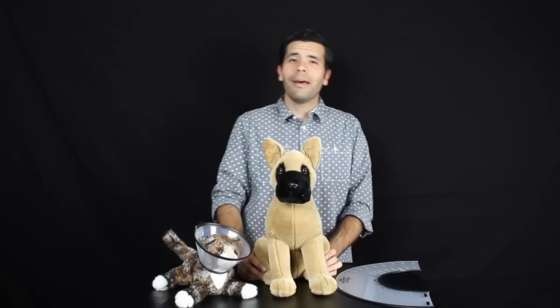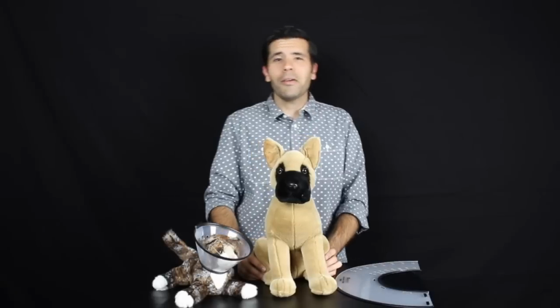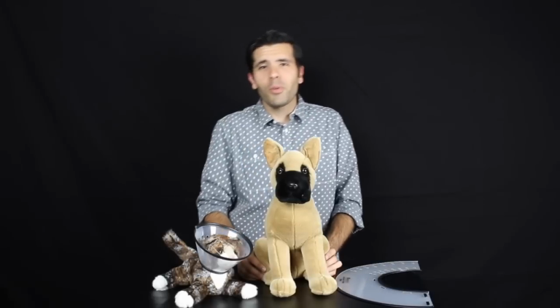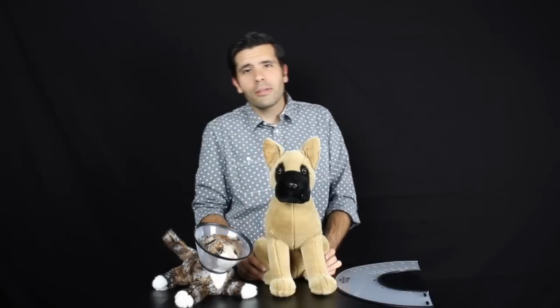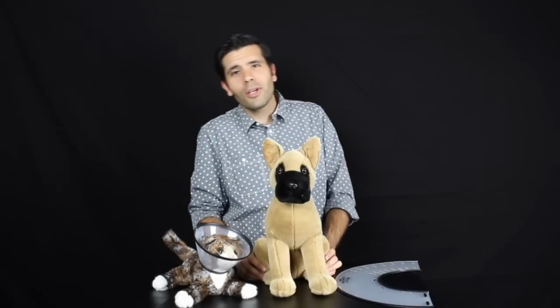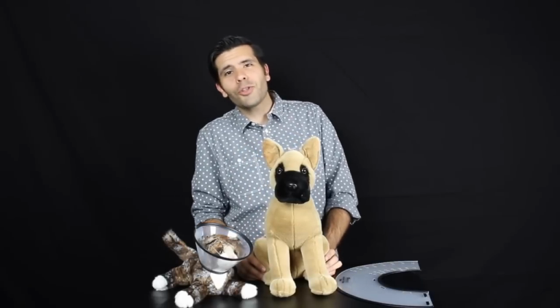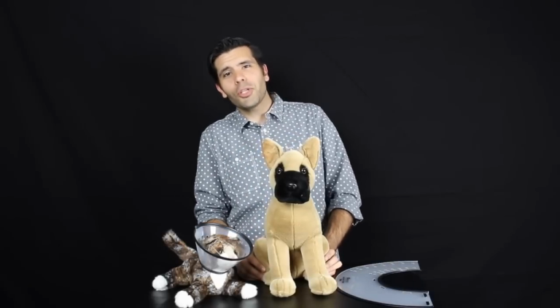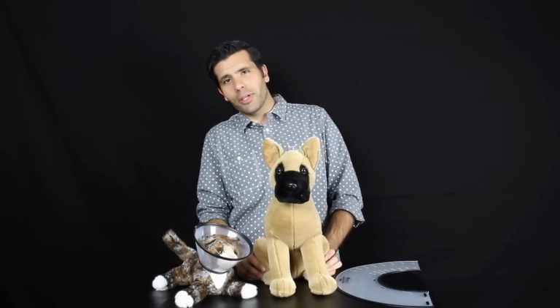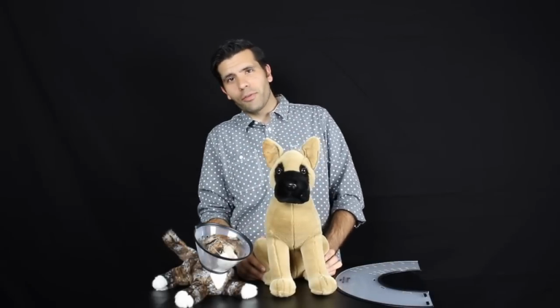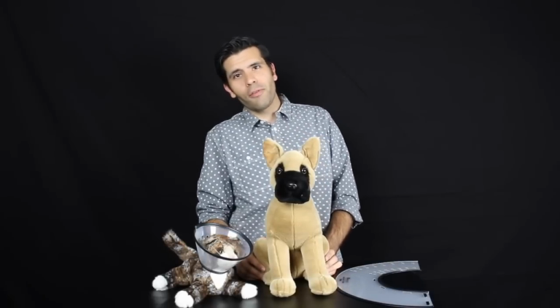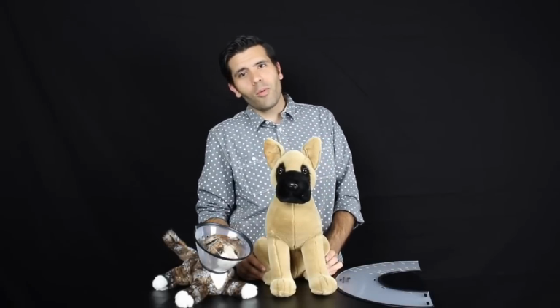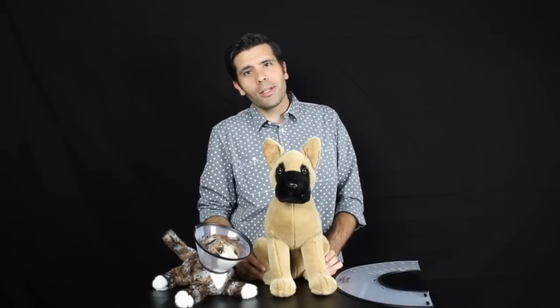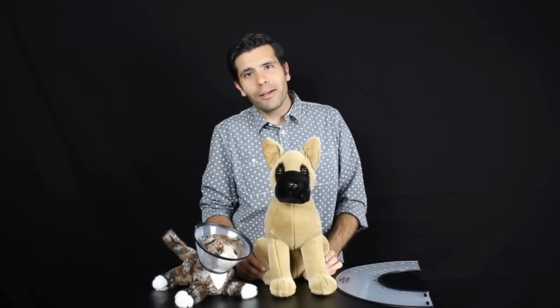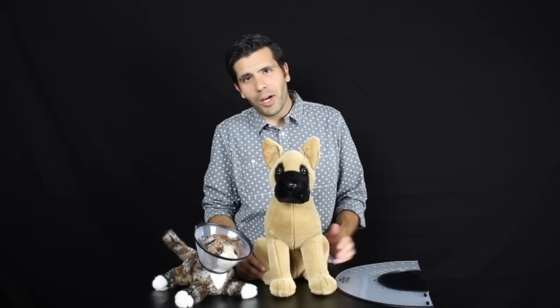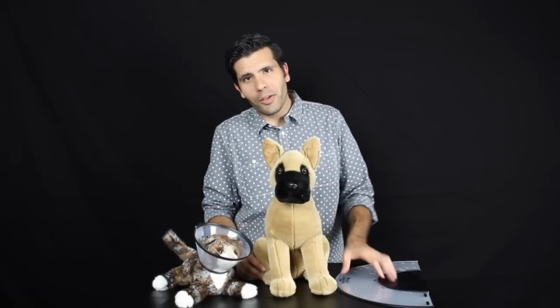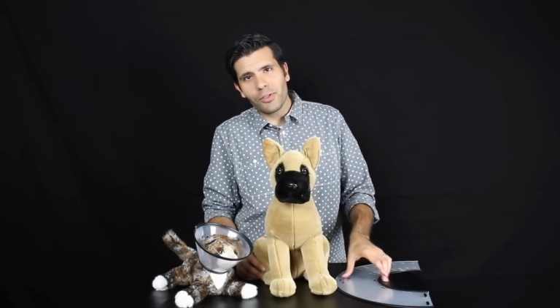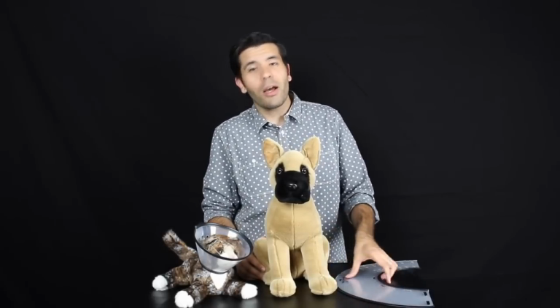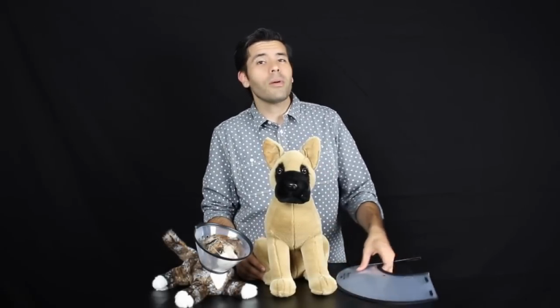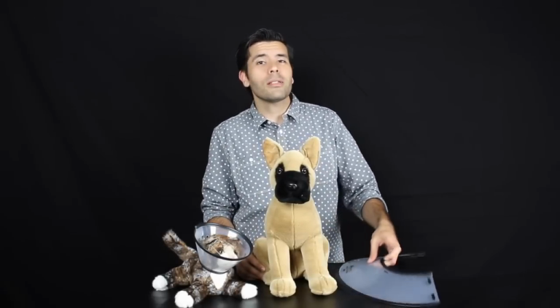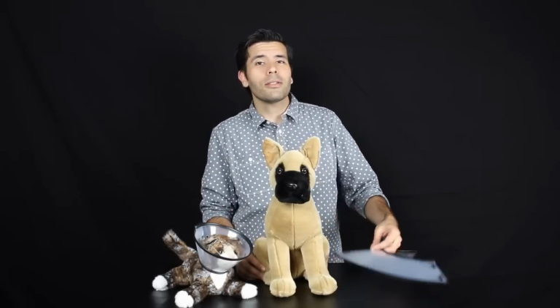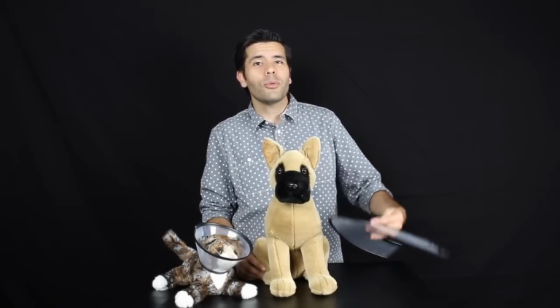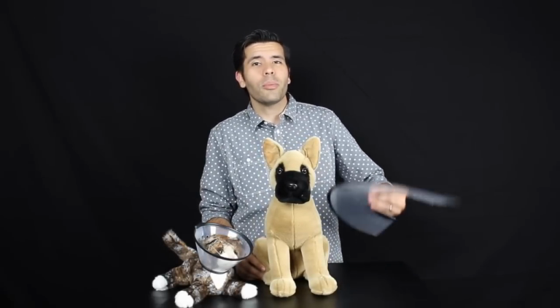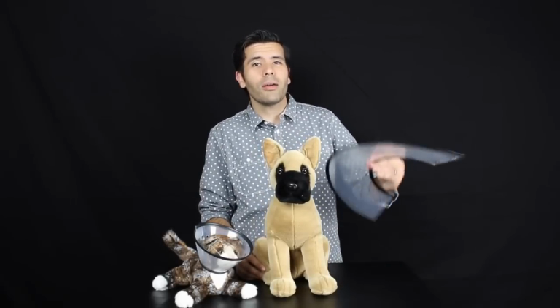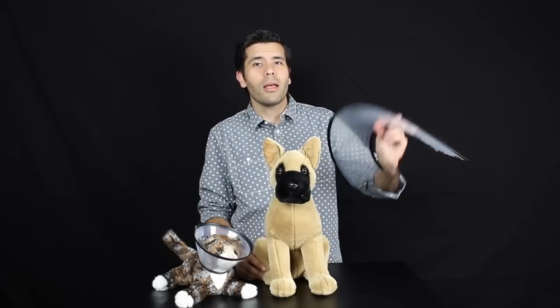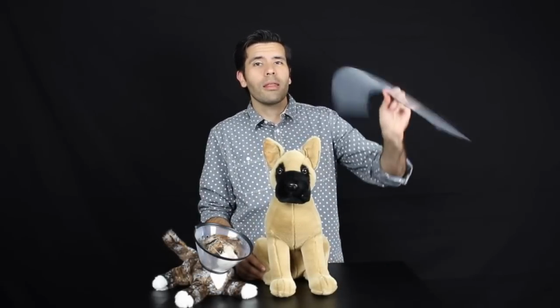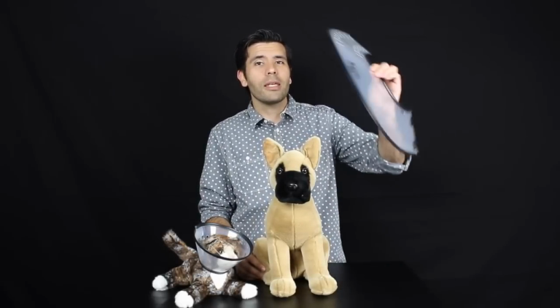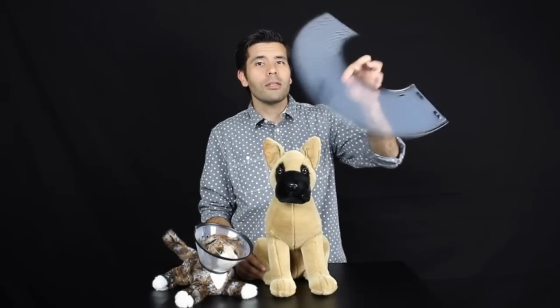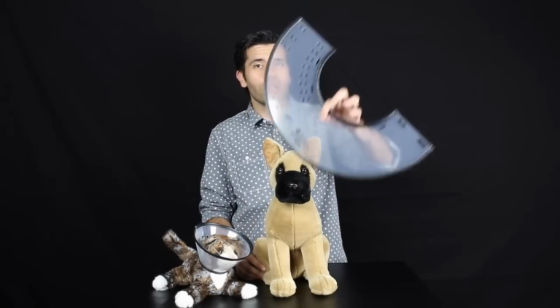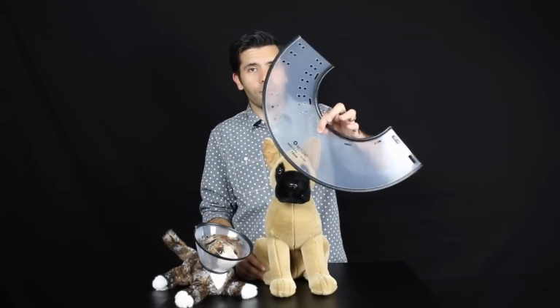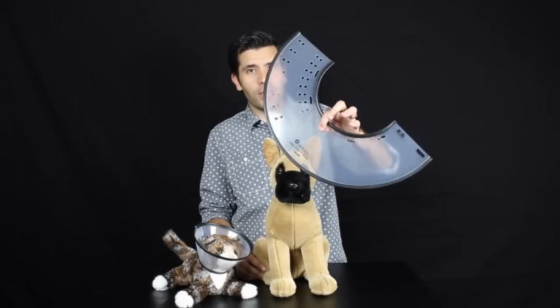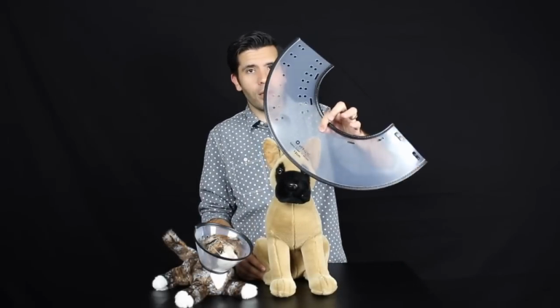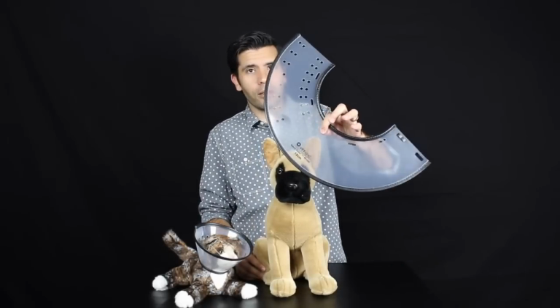Hi everyone, Don Cheadle here for the Vet1 line of collars. I want to talk to you about the safety collar.